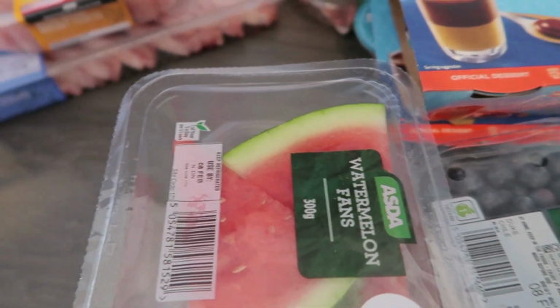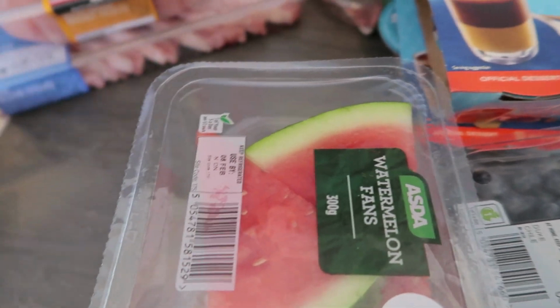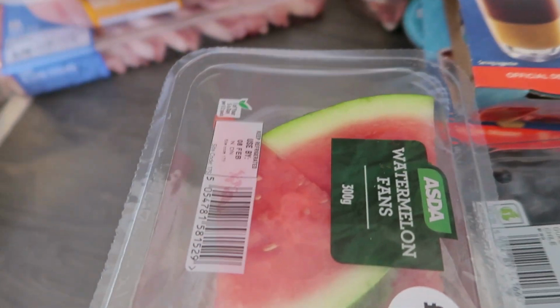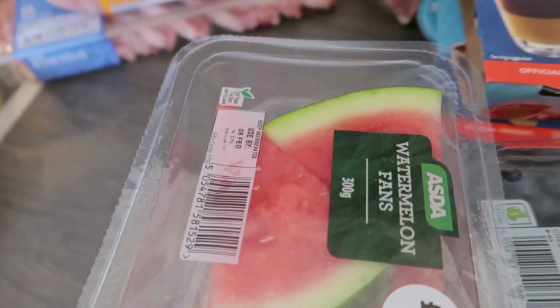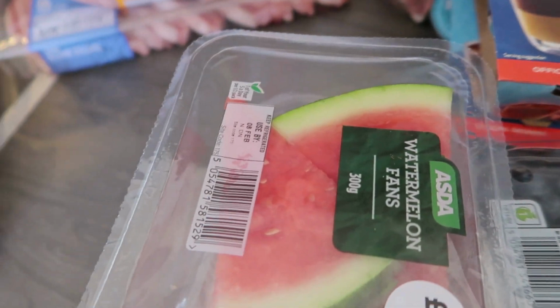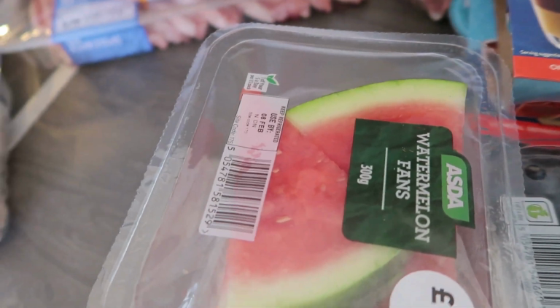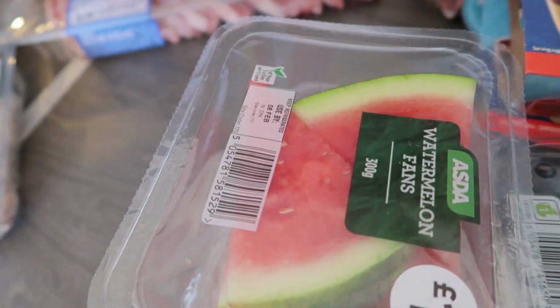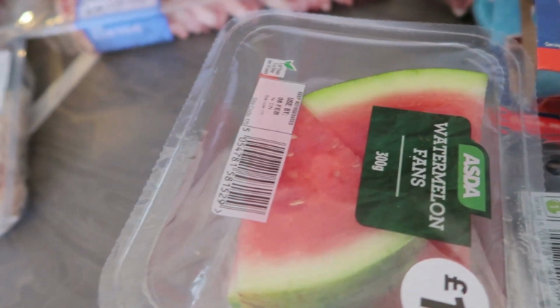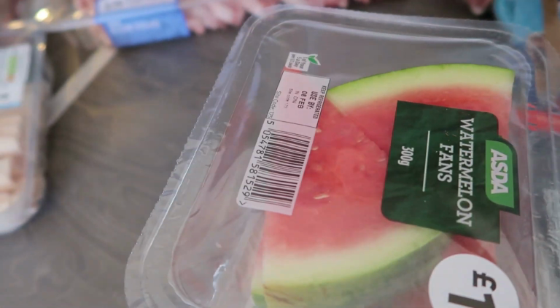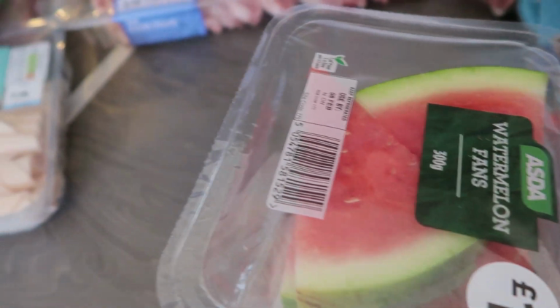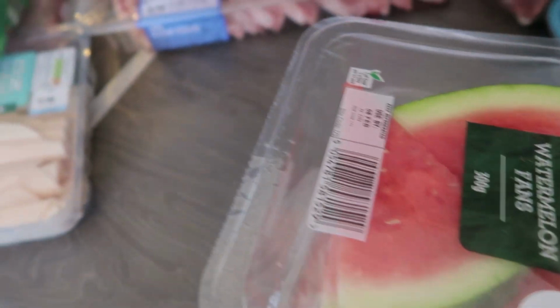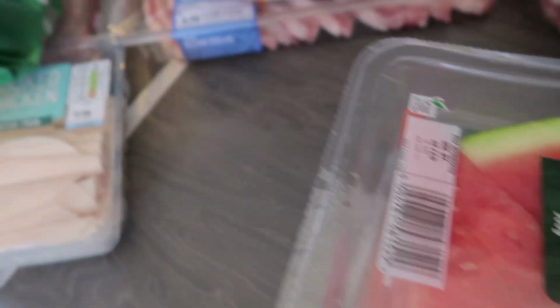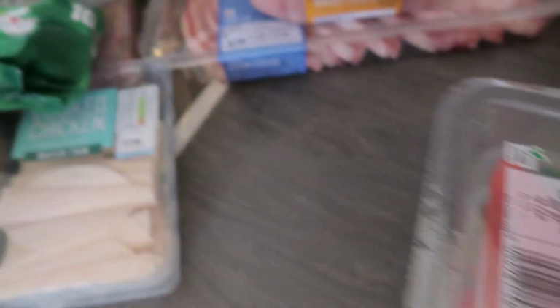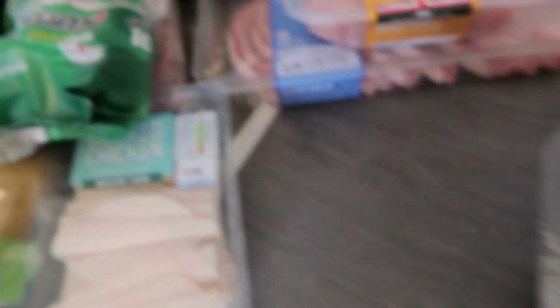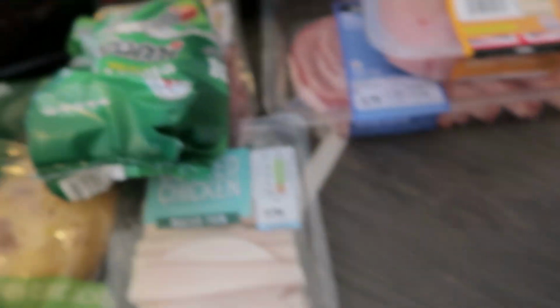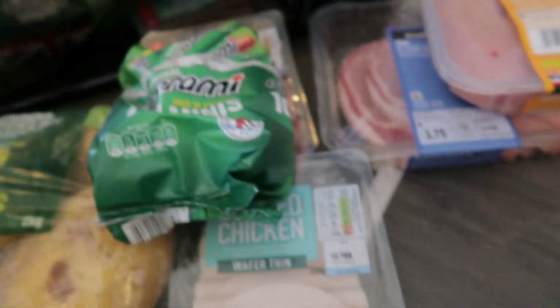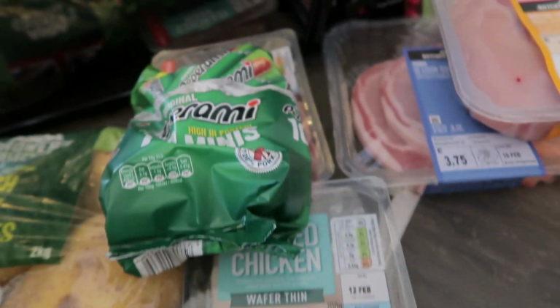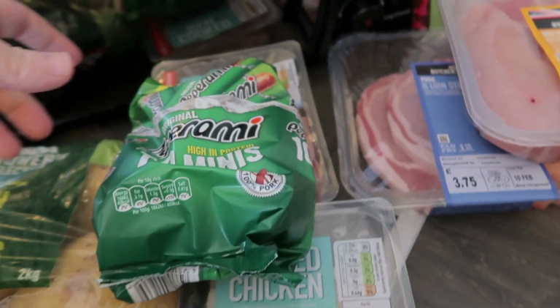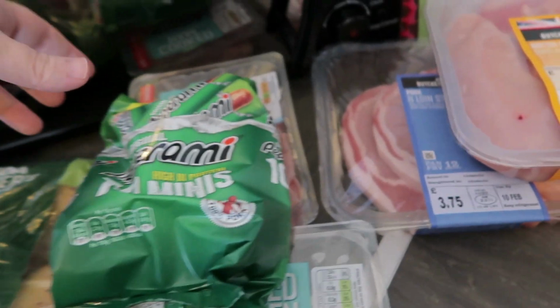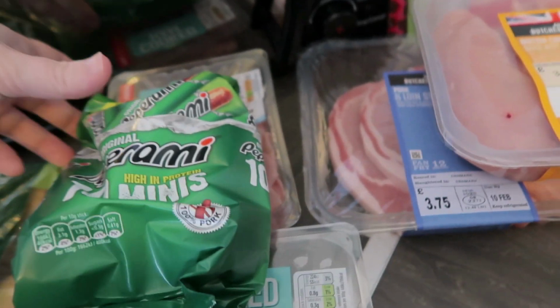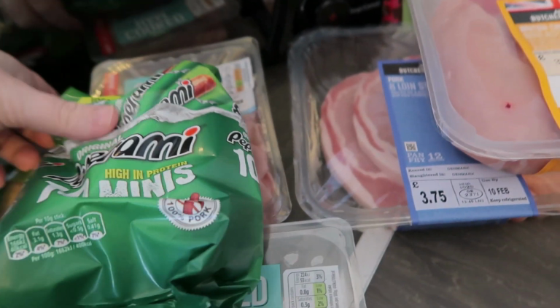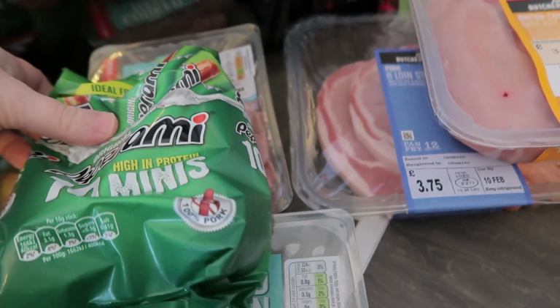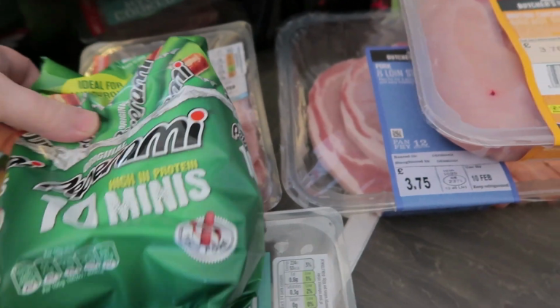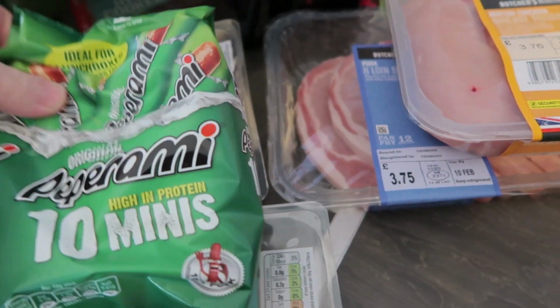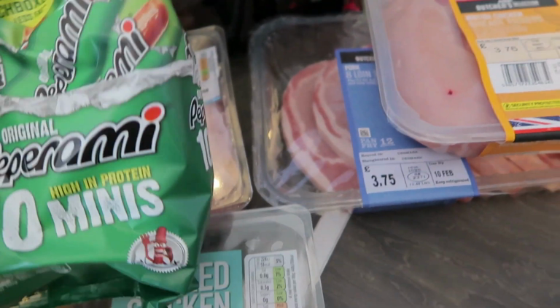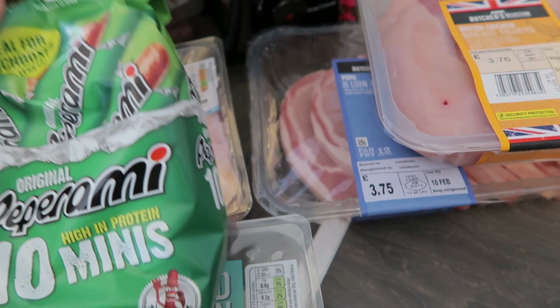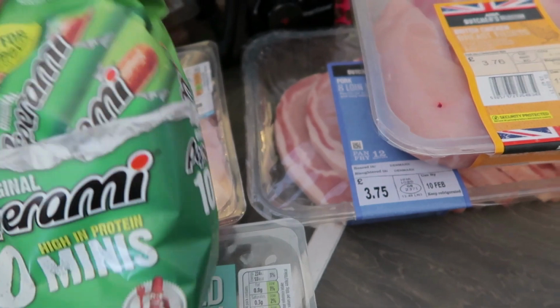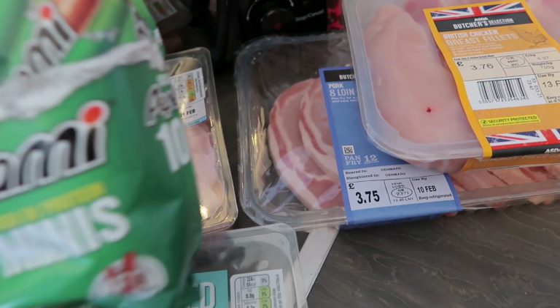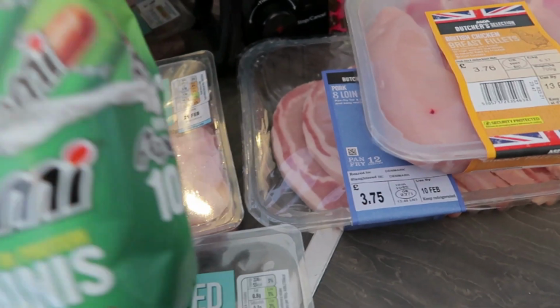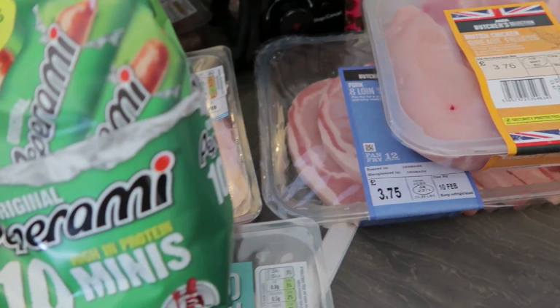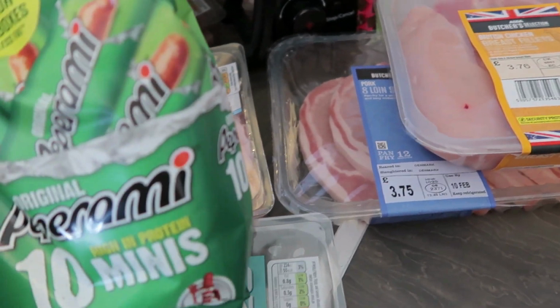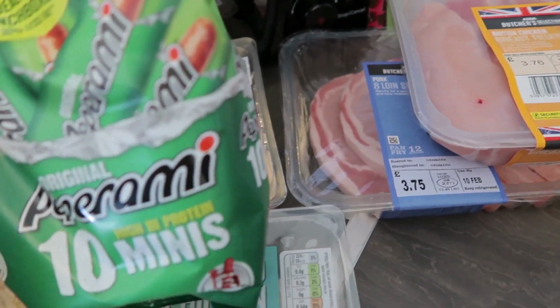On to fruit — I've got a punnet of raspberries, strawberries, blueberries, and watermelon. We've still got a few bits of fruit in the fridge as well.